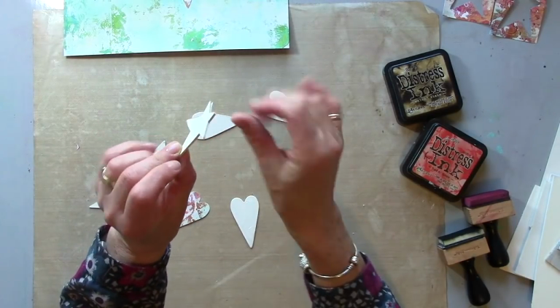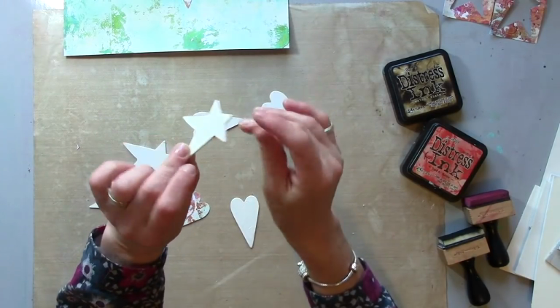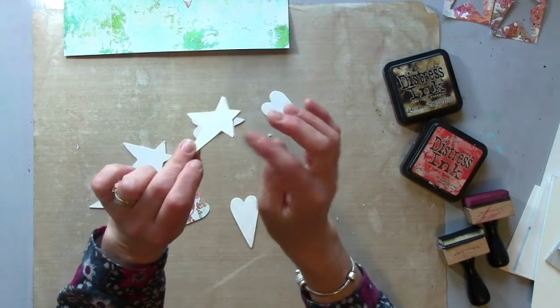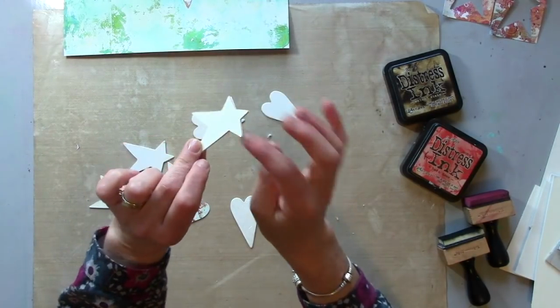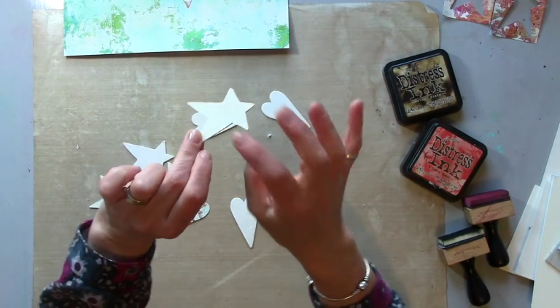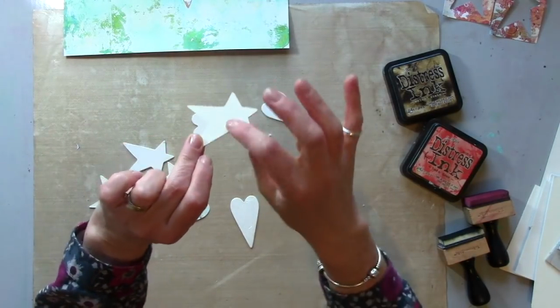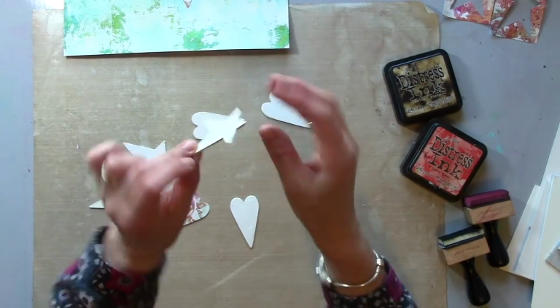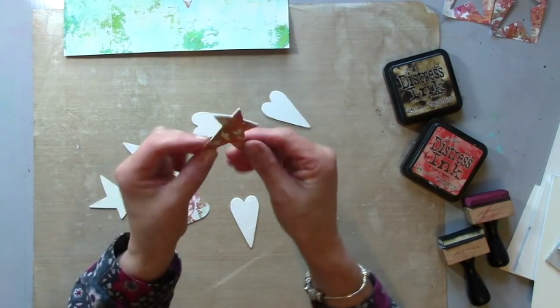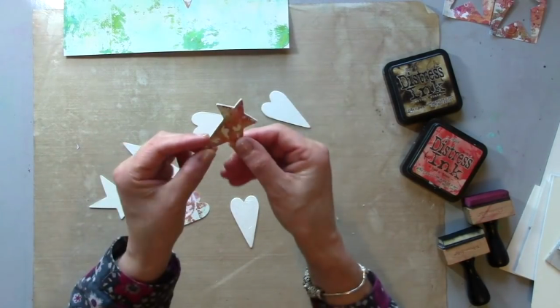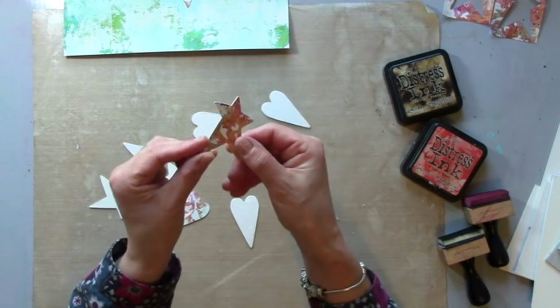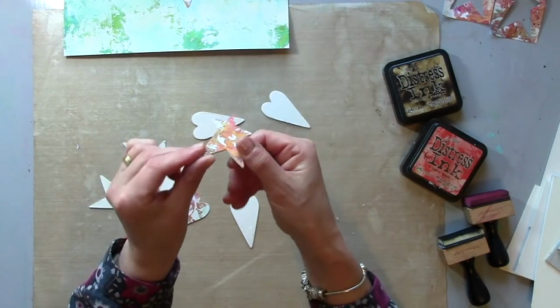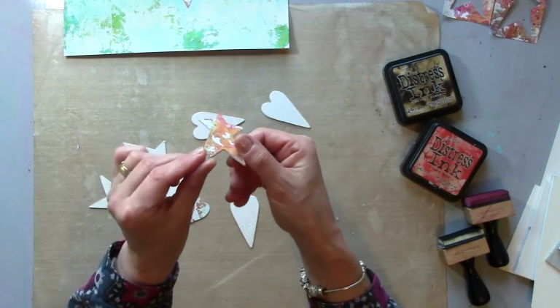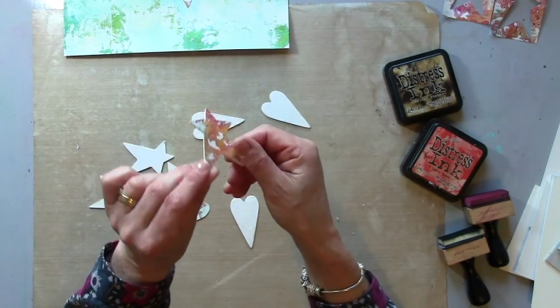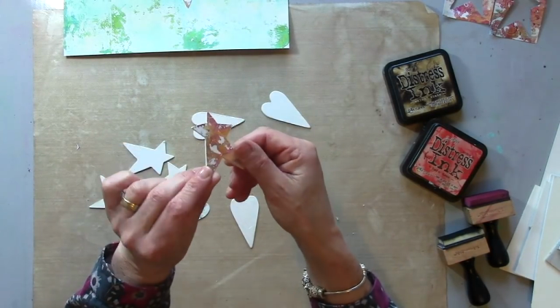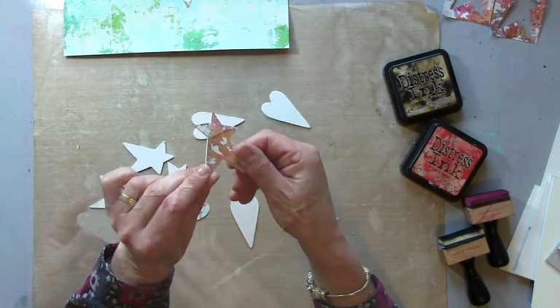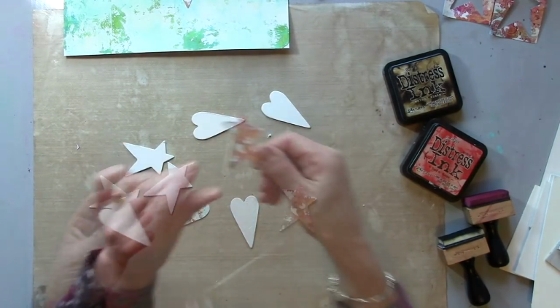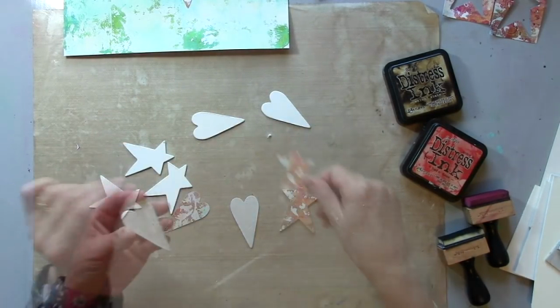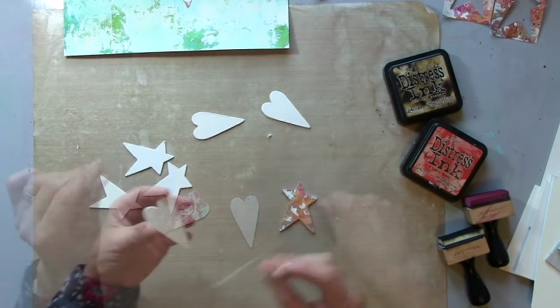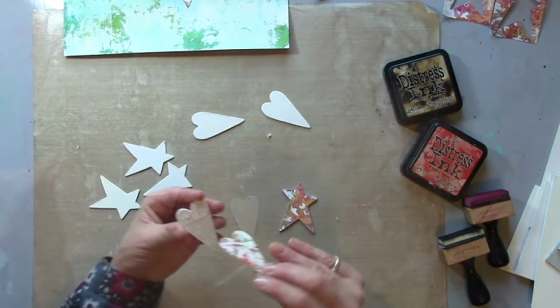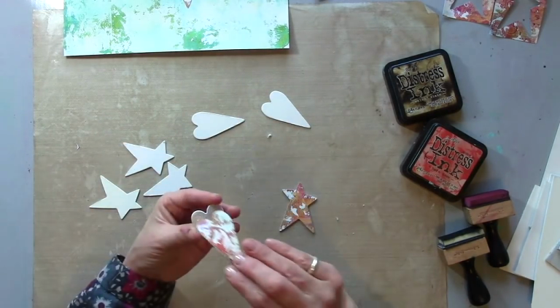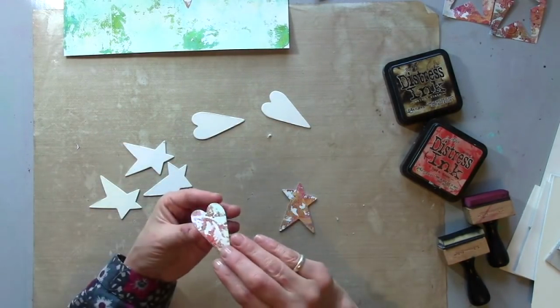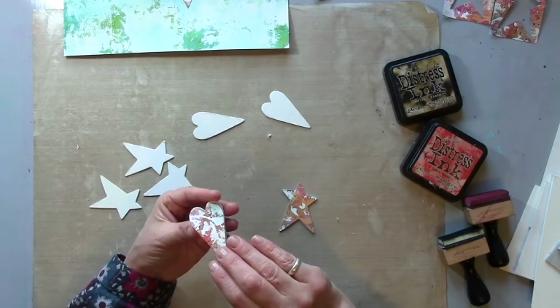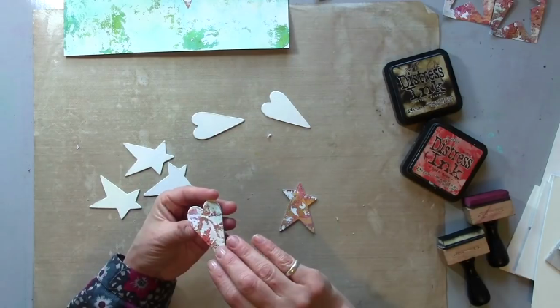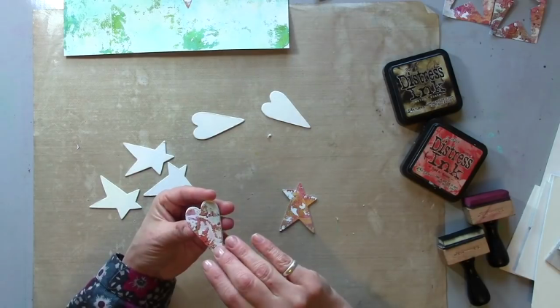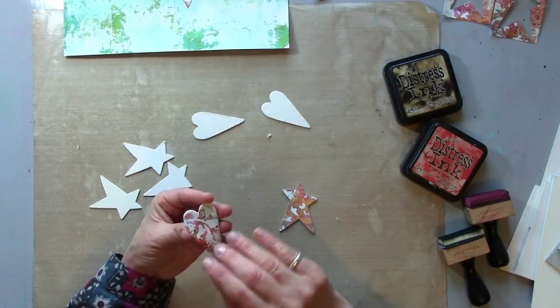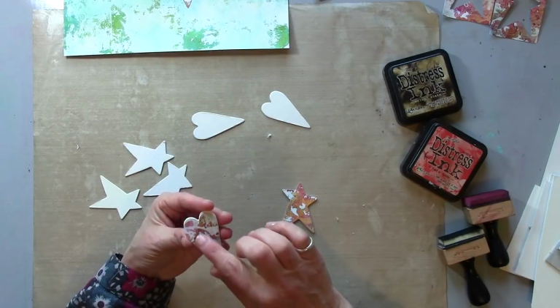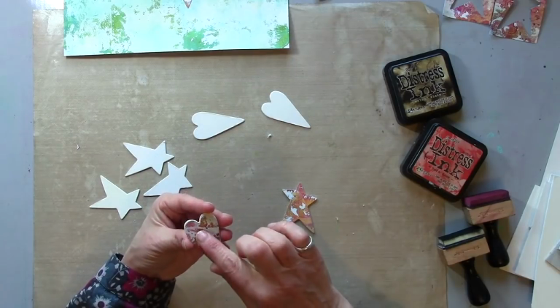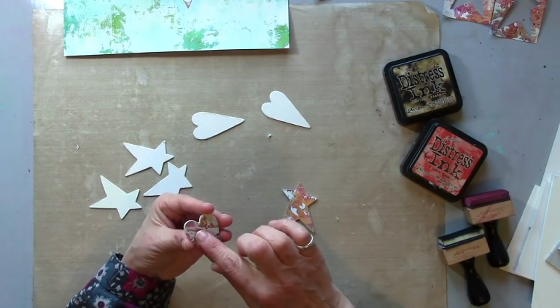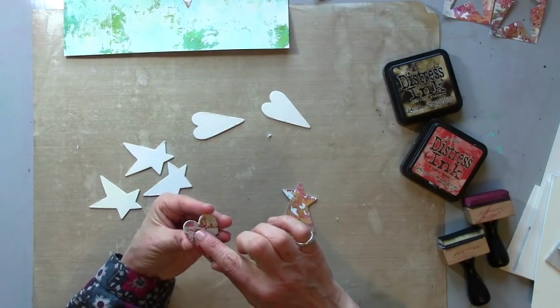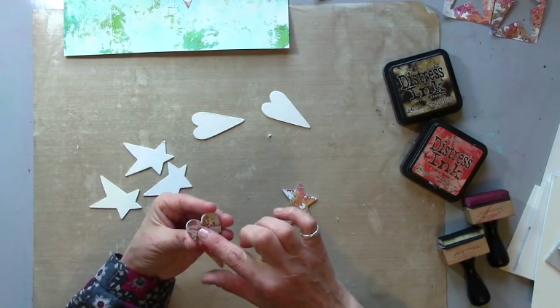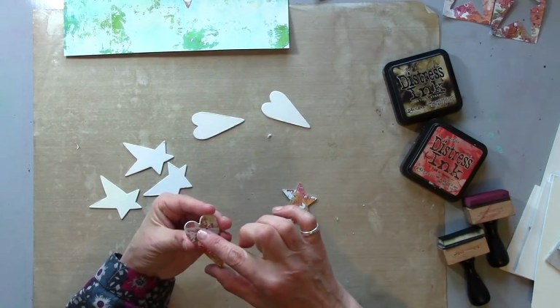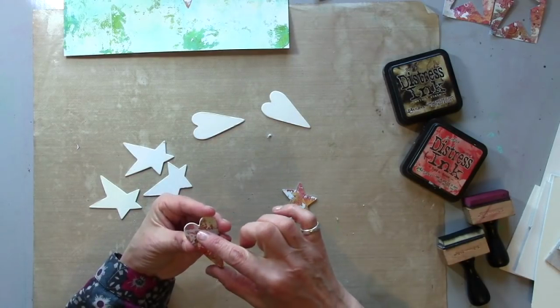When you've cut those out, you can stick the paper to the mount board pieces — just stick the papers to the shapes with a touch of glue.